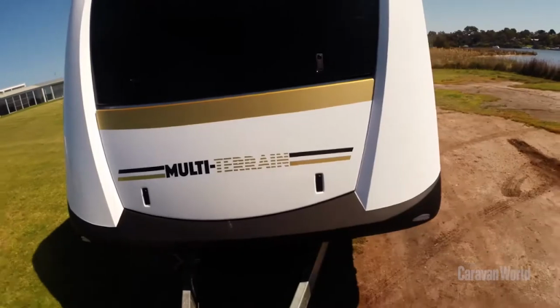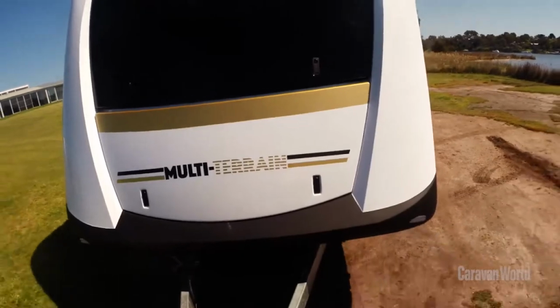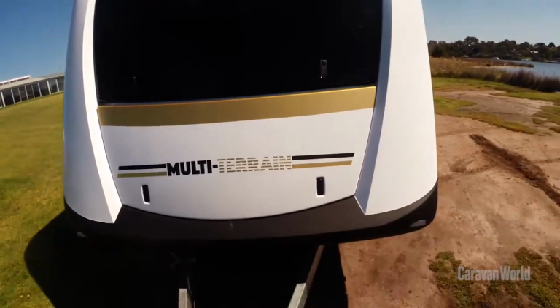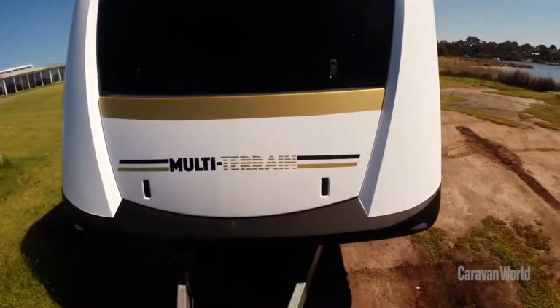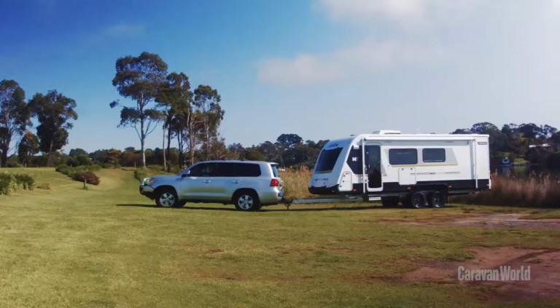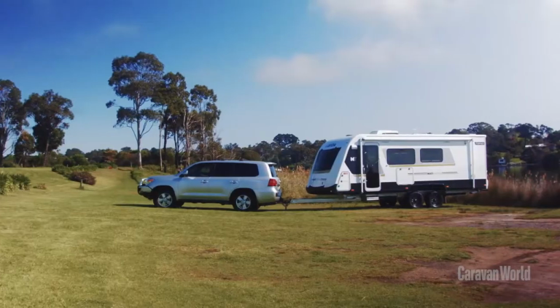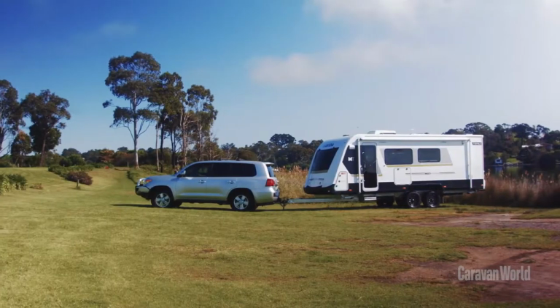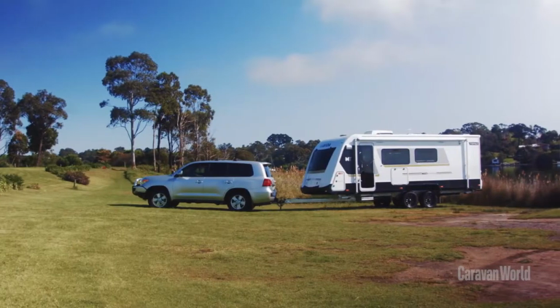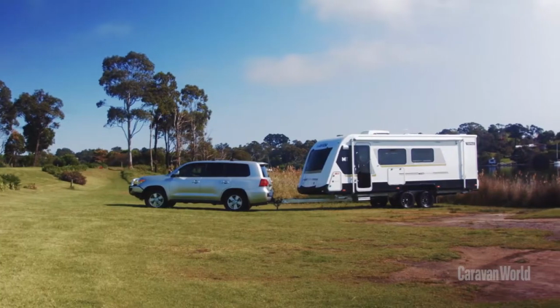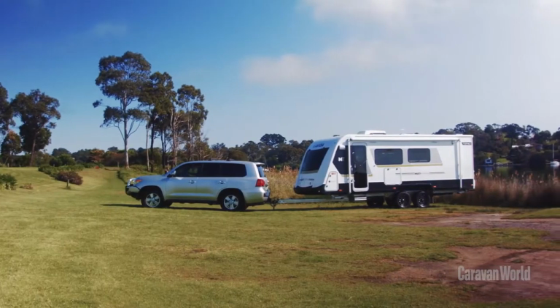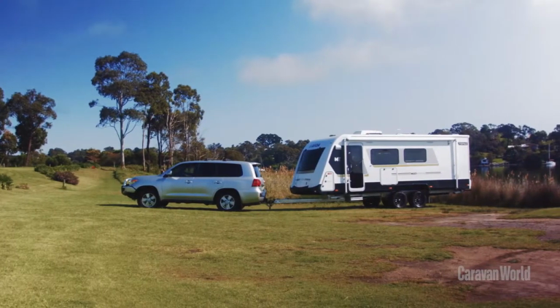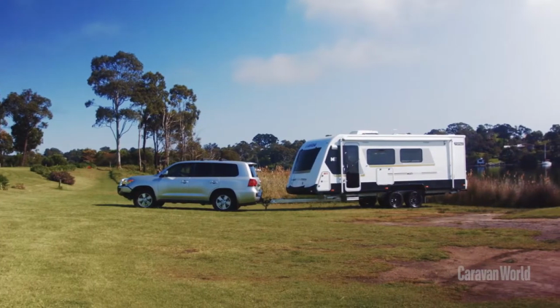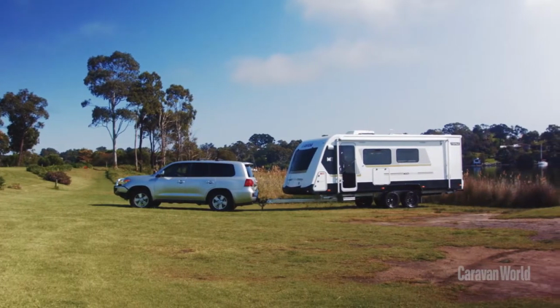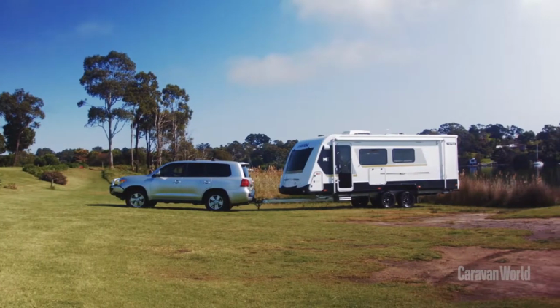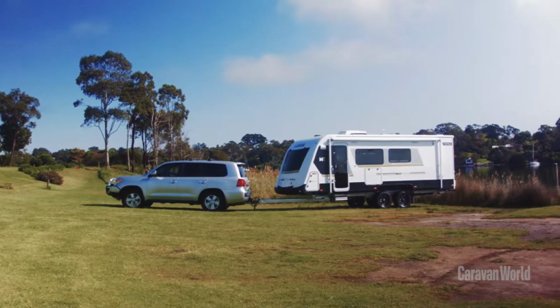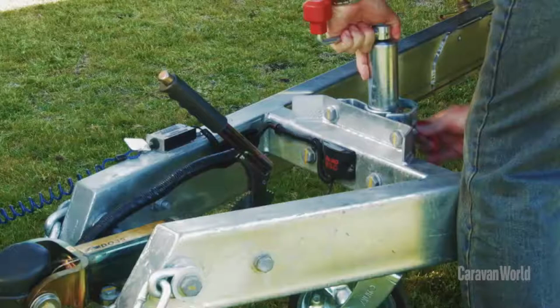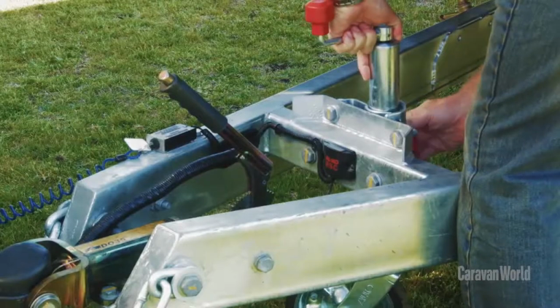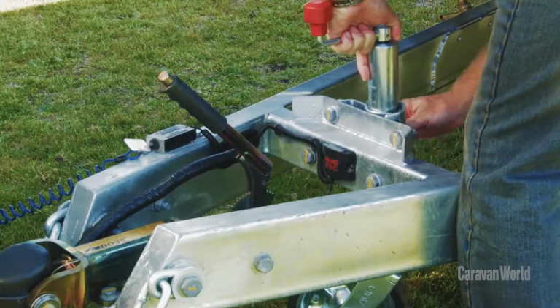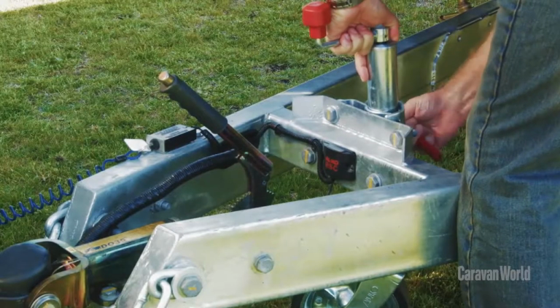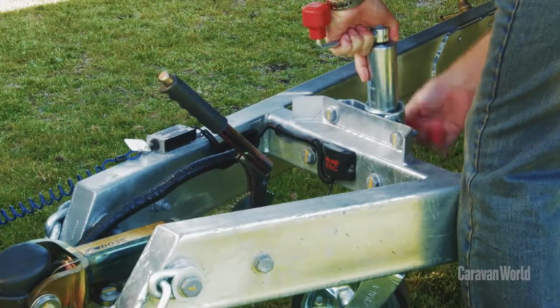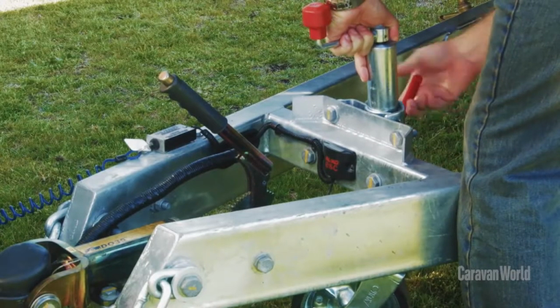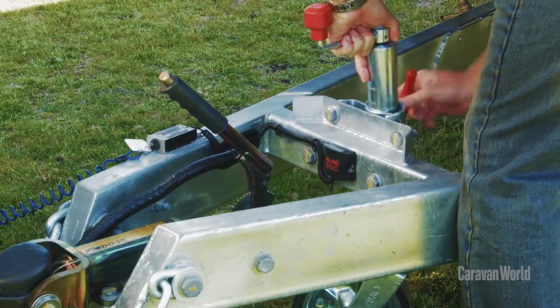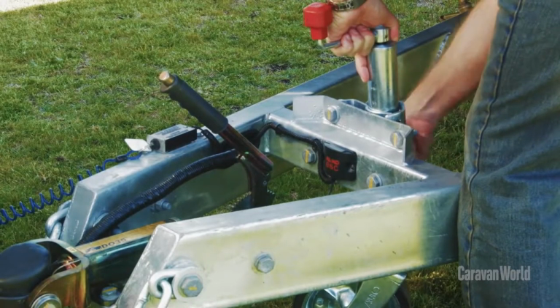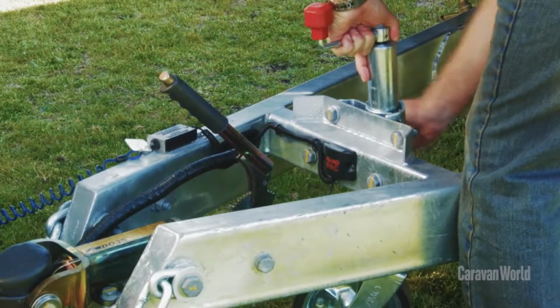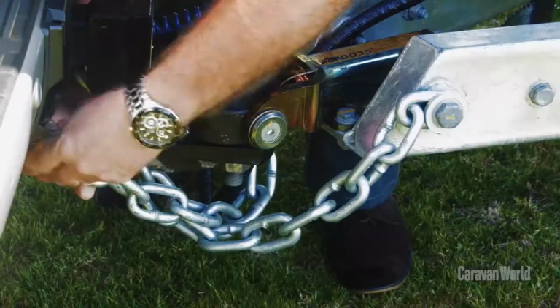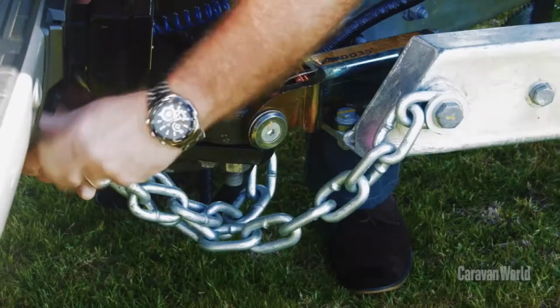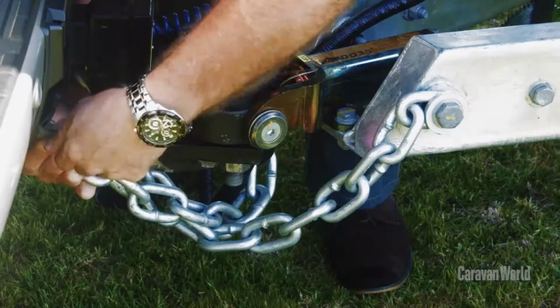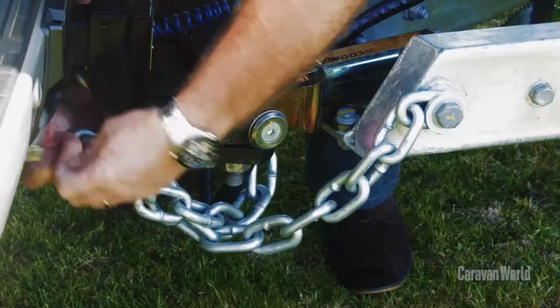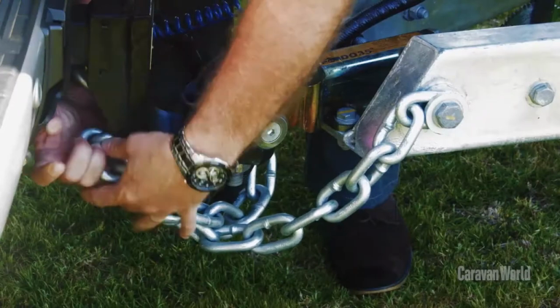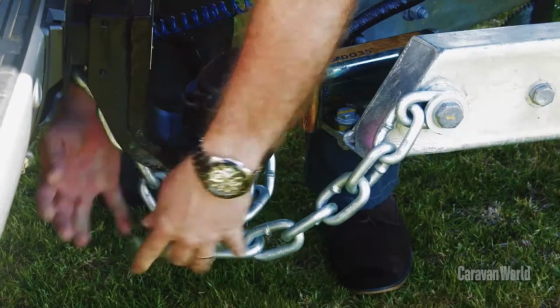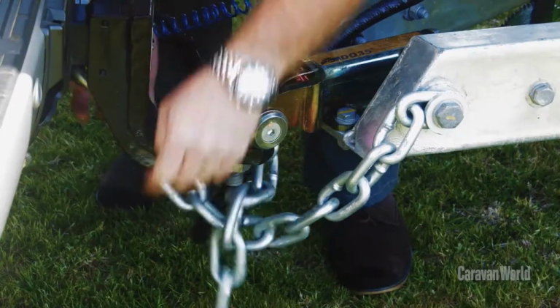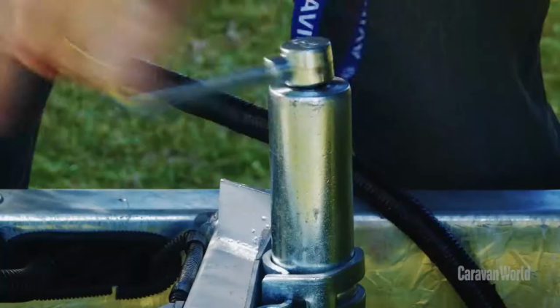After a long day on the road and pulling up on site, it's time to set up — and the Evita Topaz has you covered.